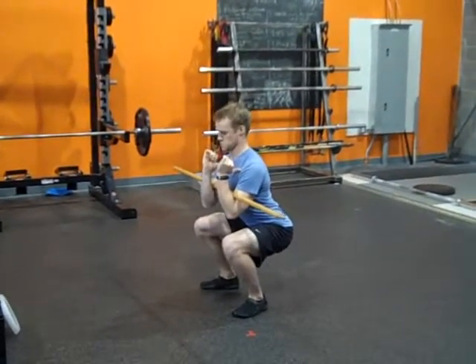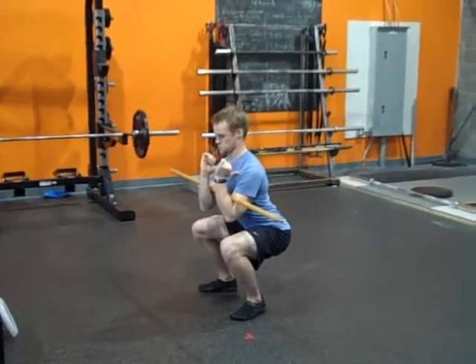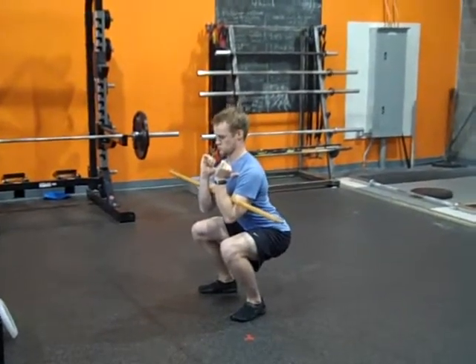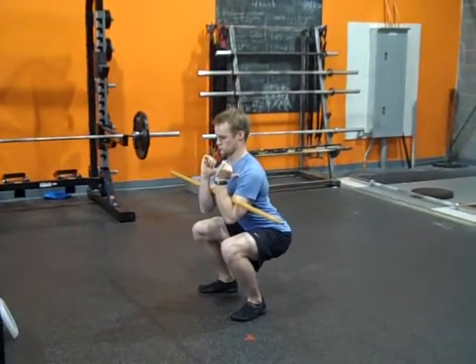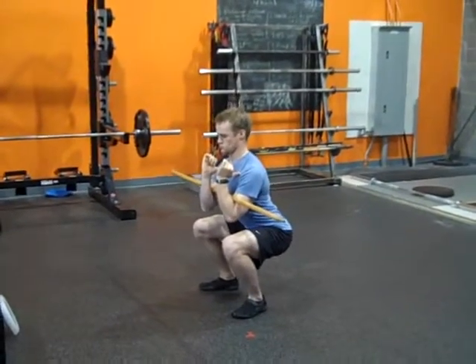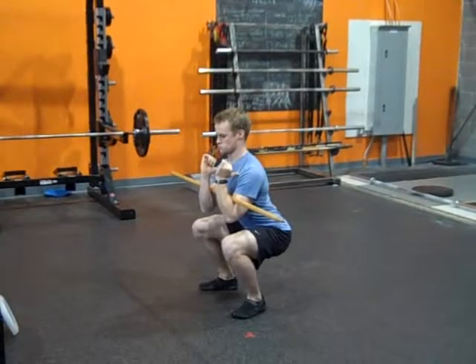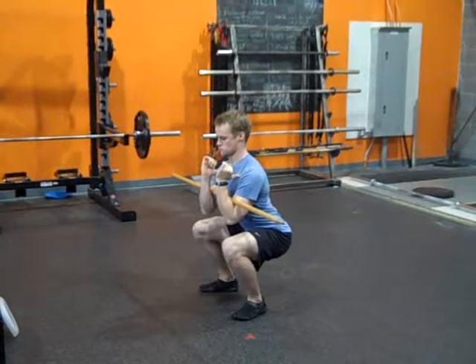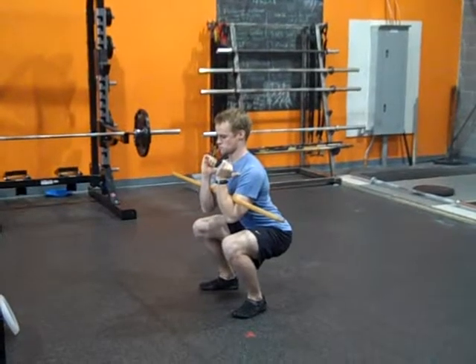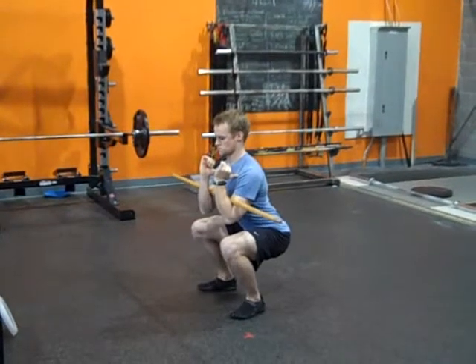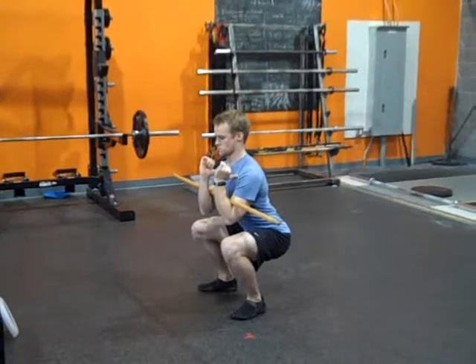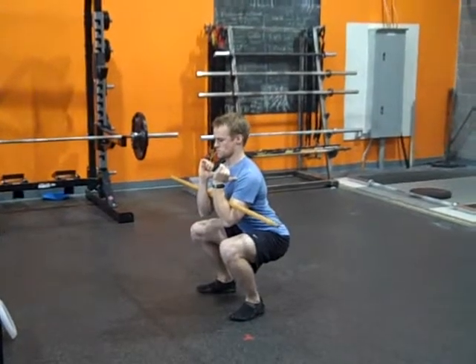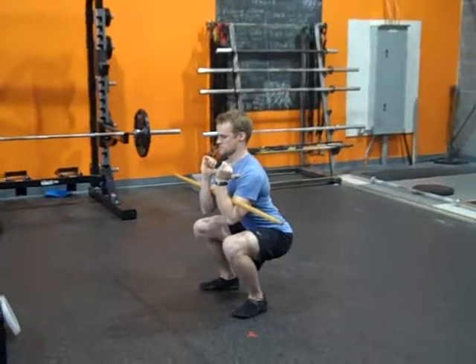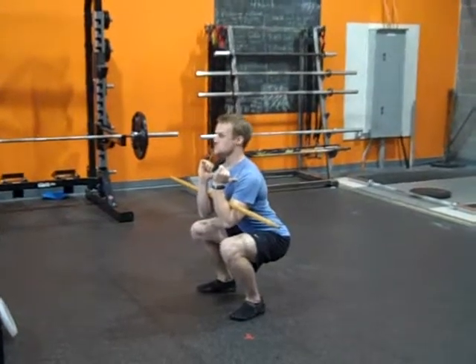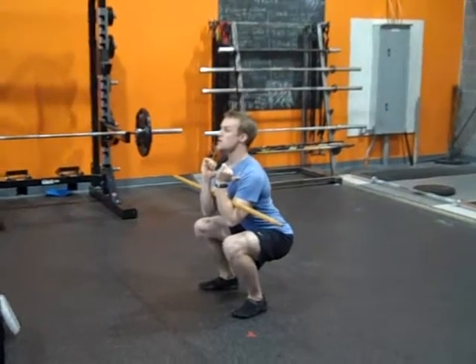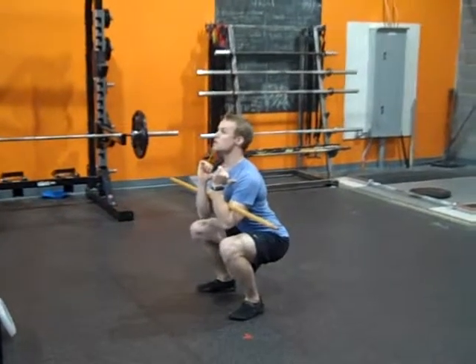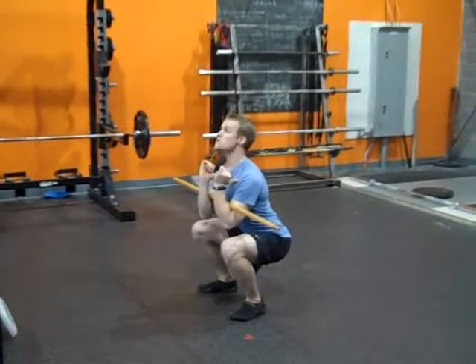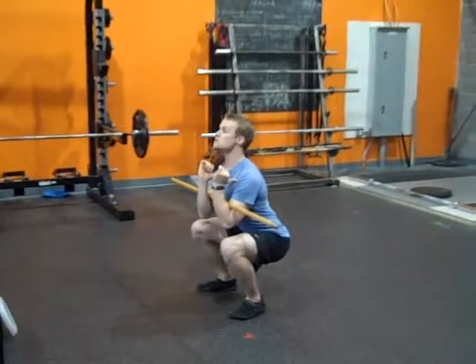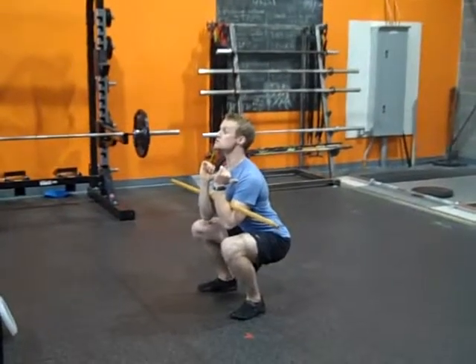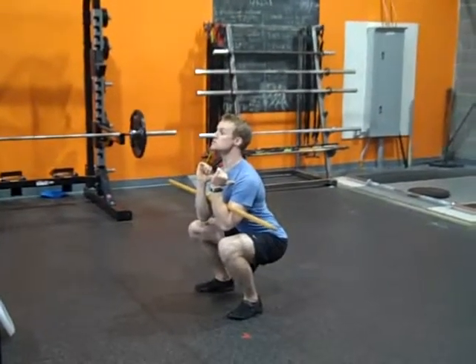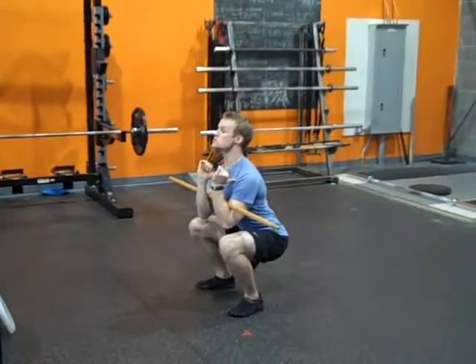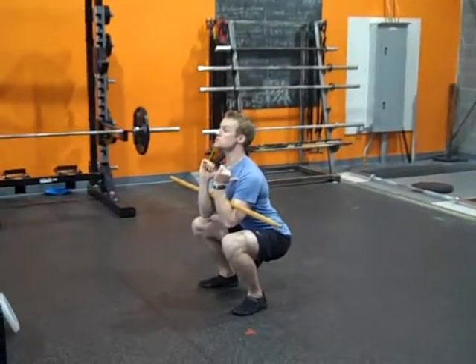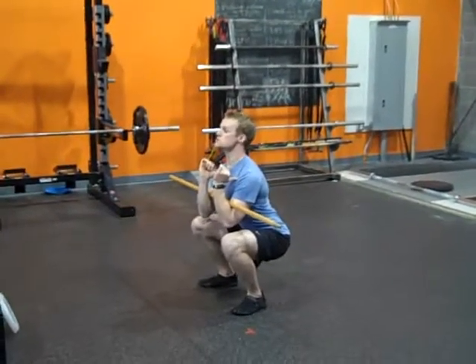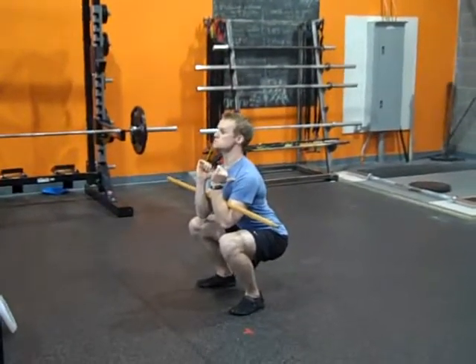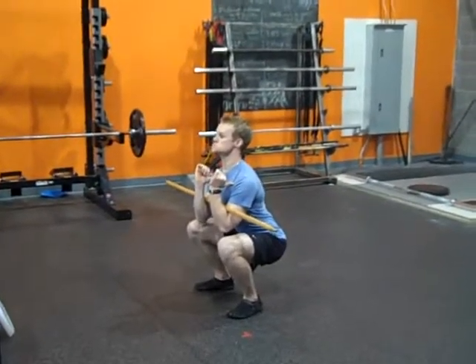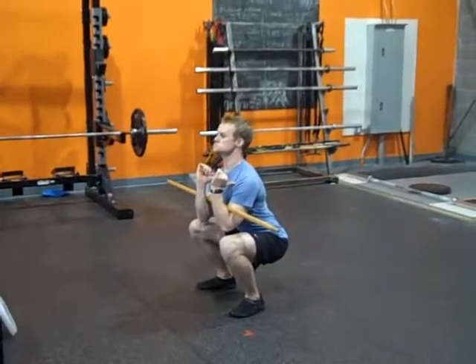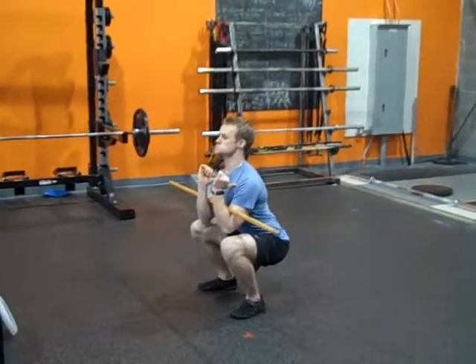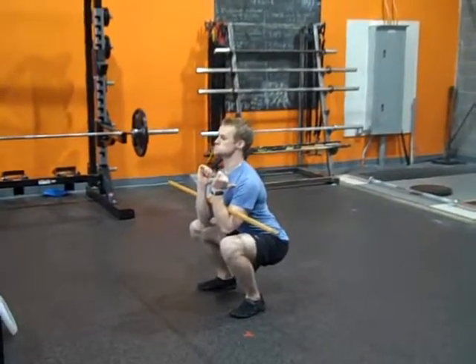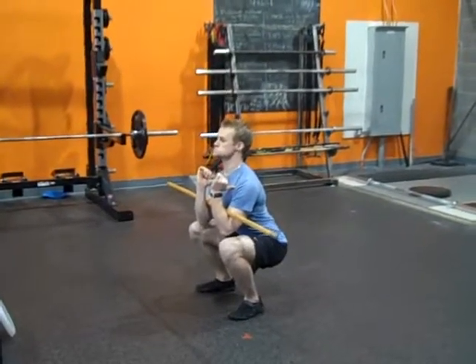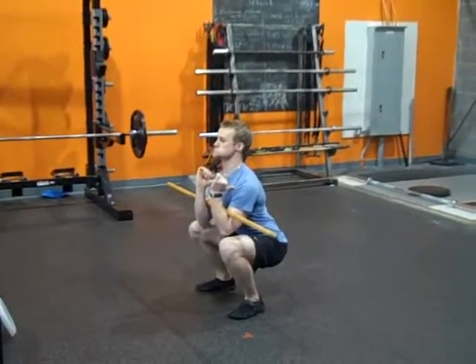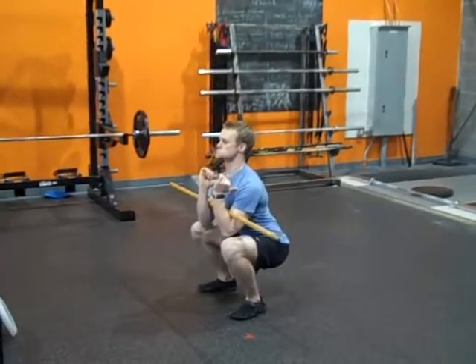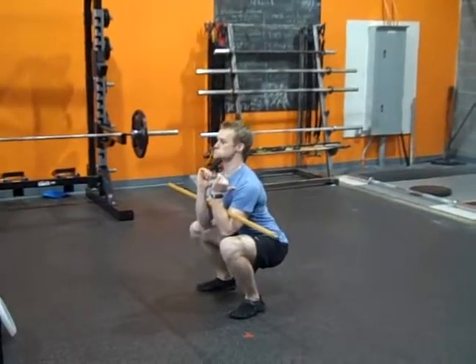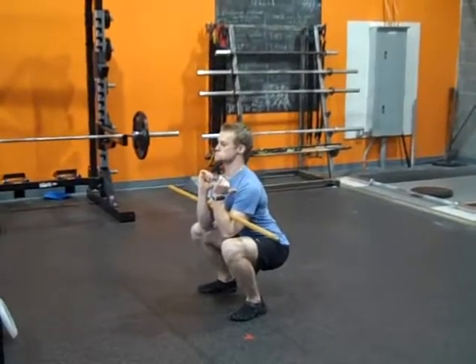For this program, once you get to the bottom of your squat in 60 seconds, you reset and do it immediately again.